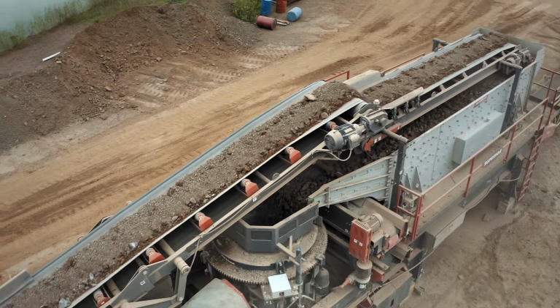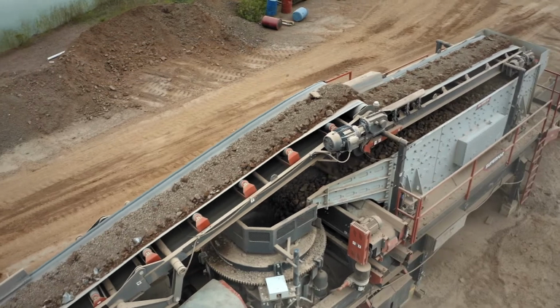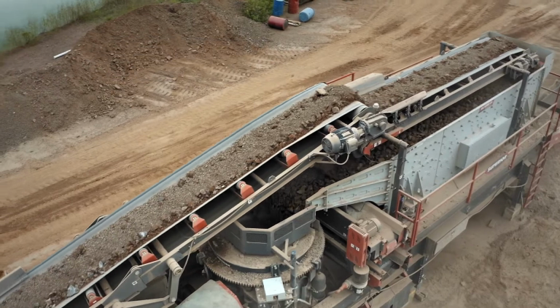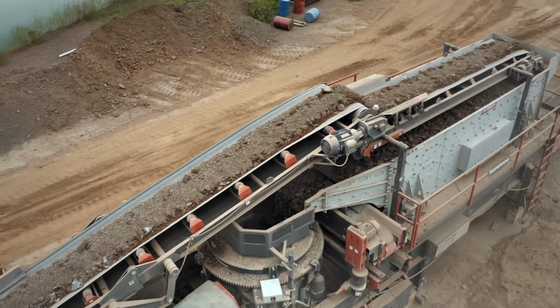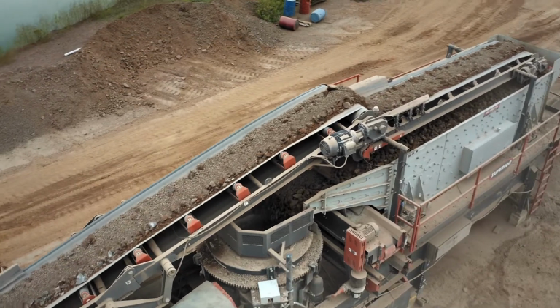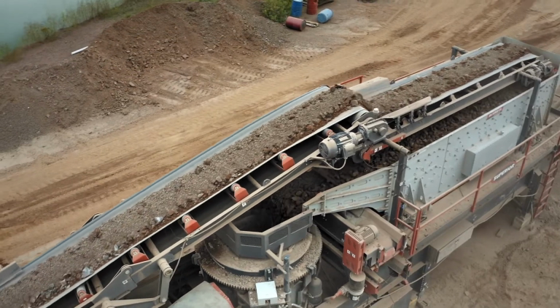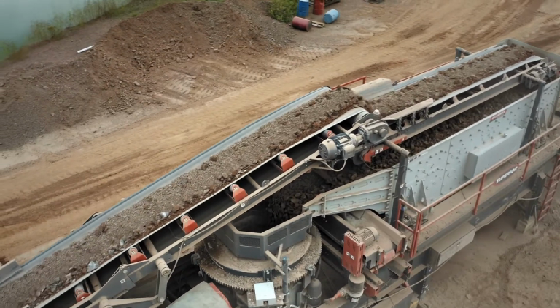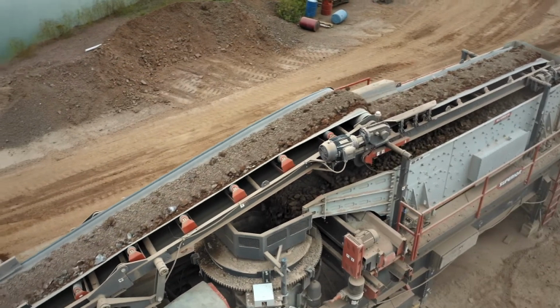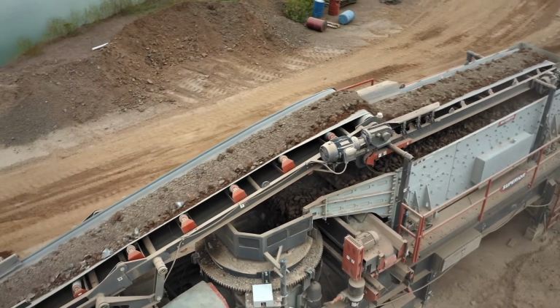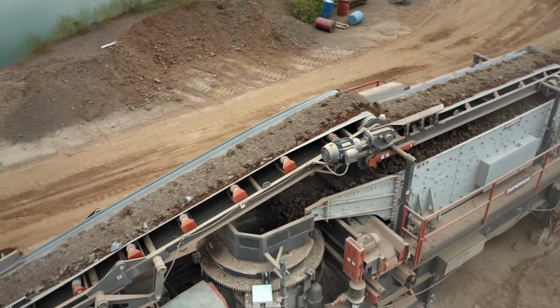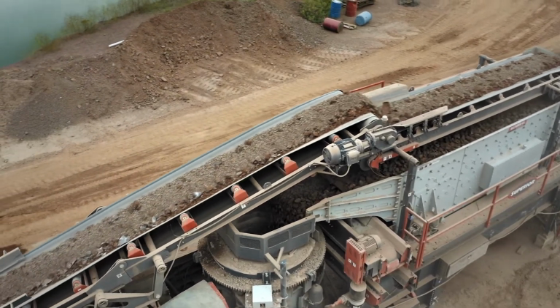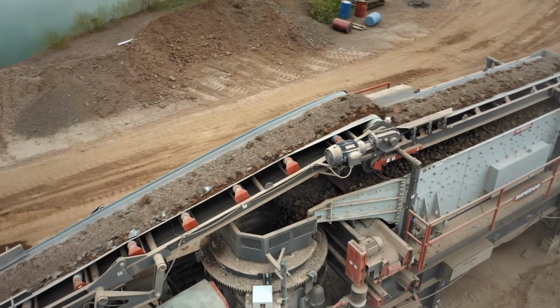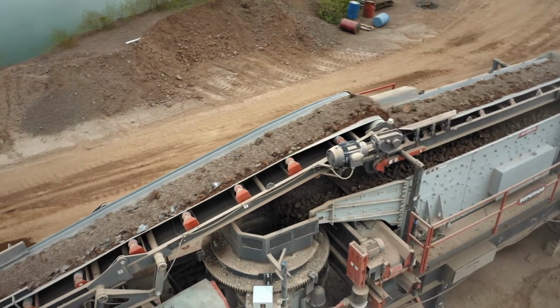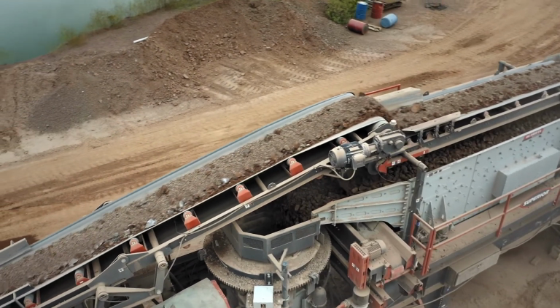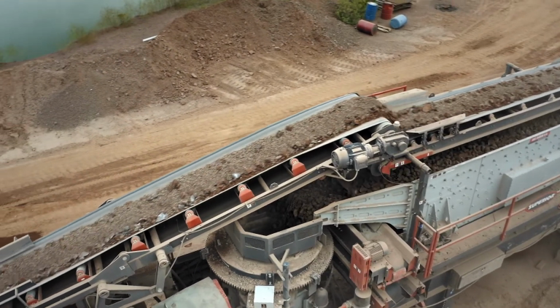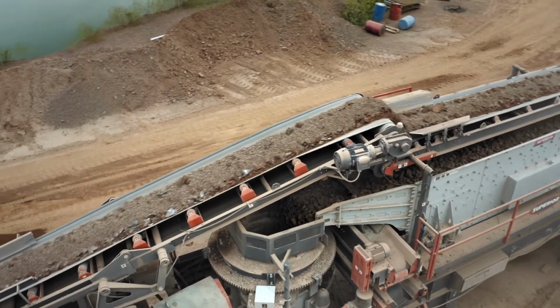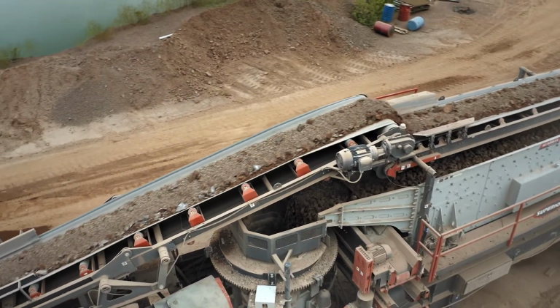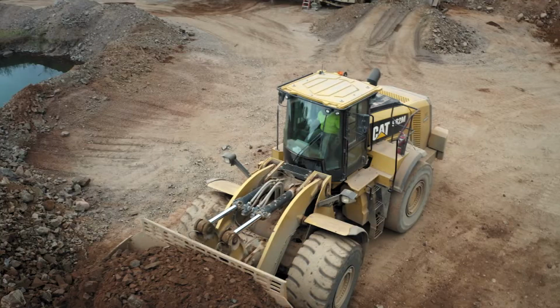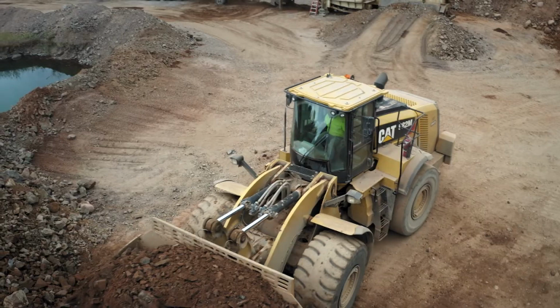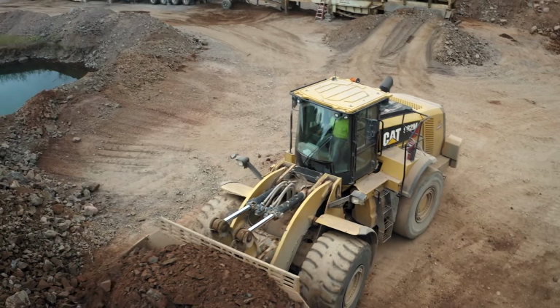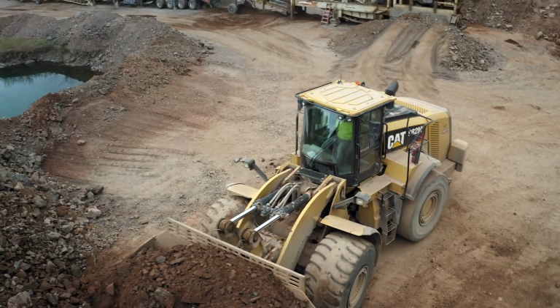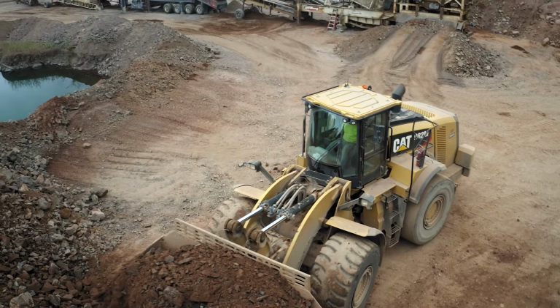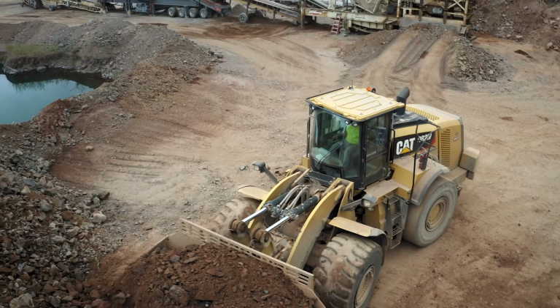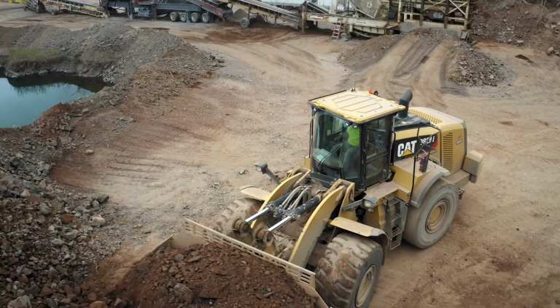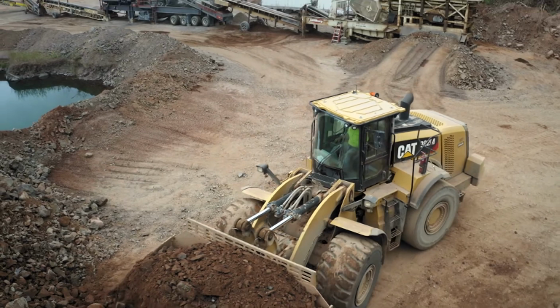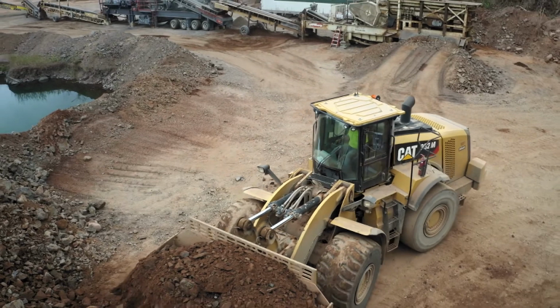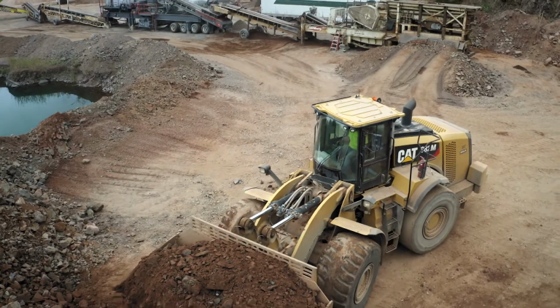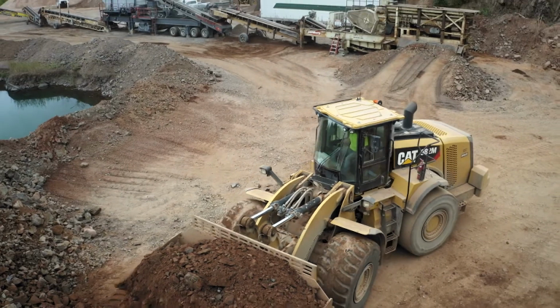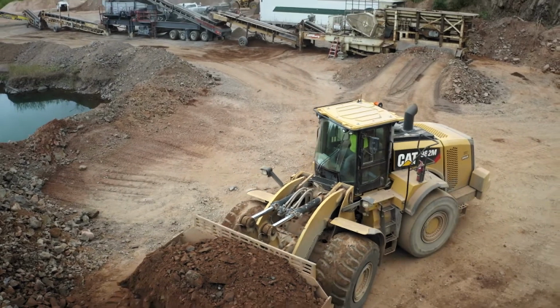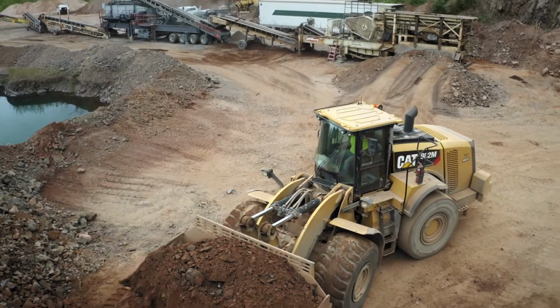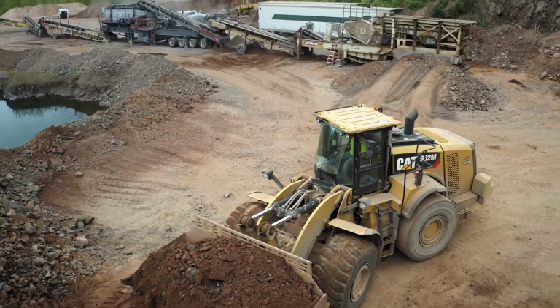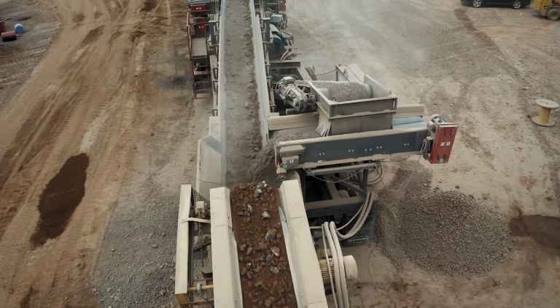They're crushing some road base from quarry stone, doing a little blending and making three-quarter minus material.